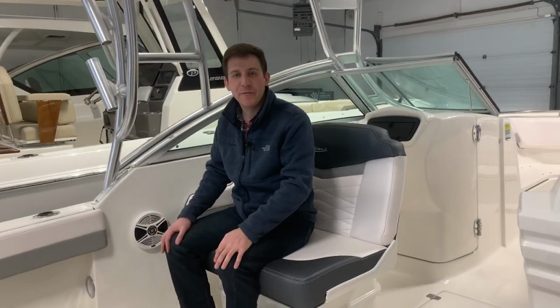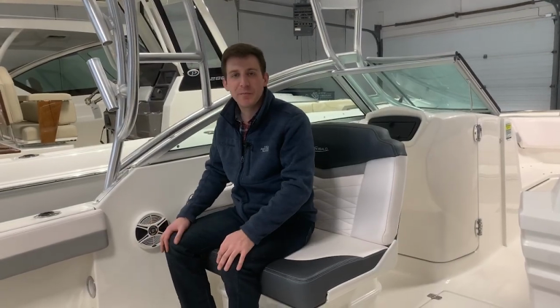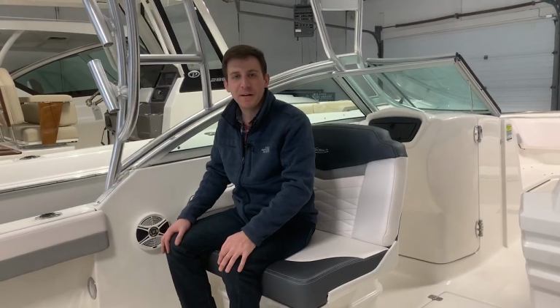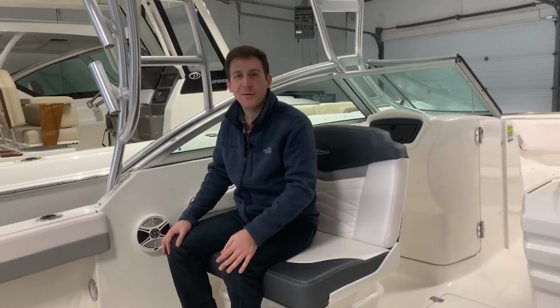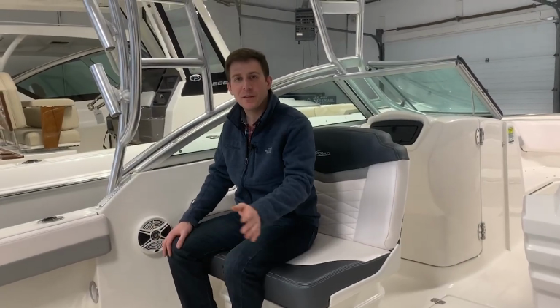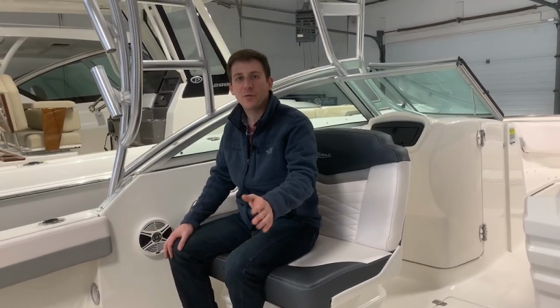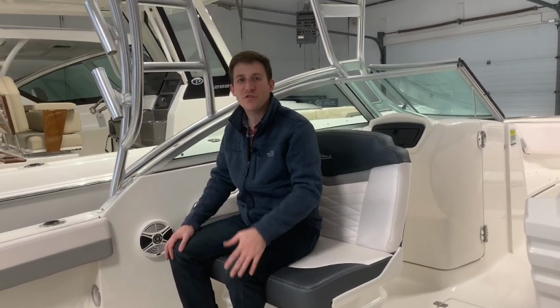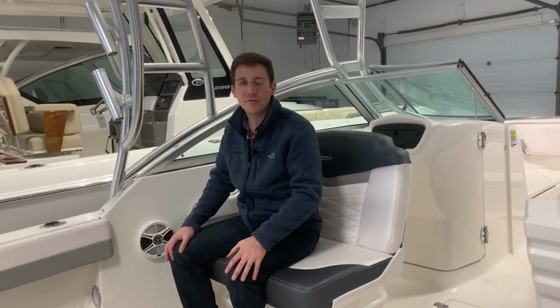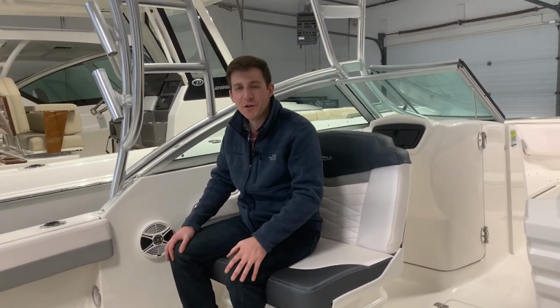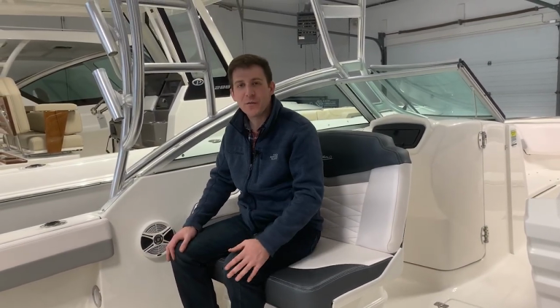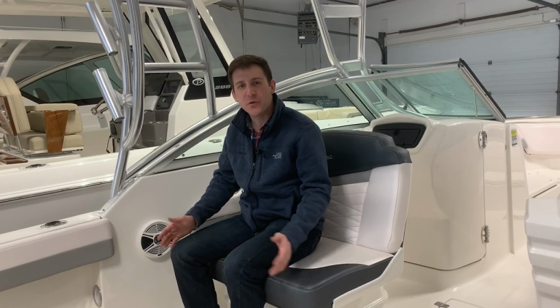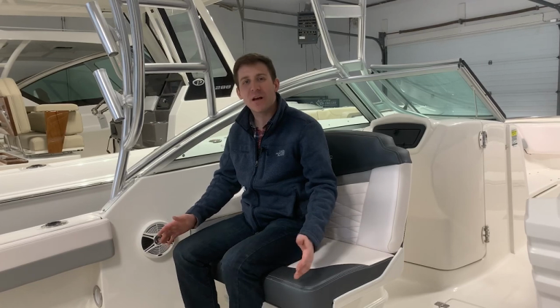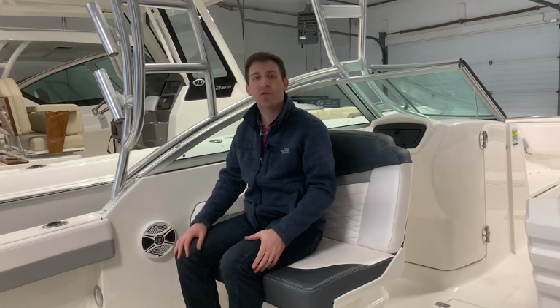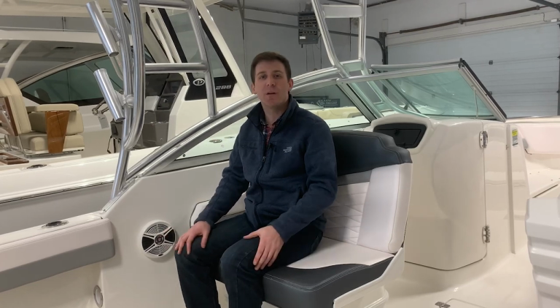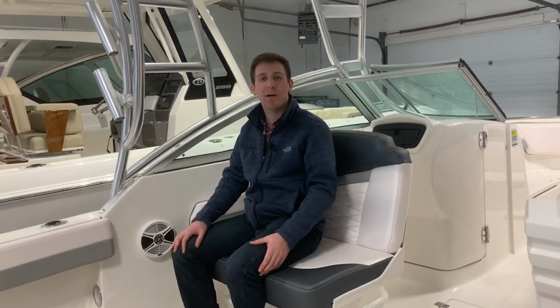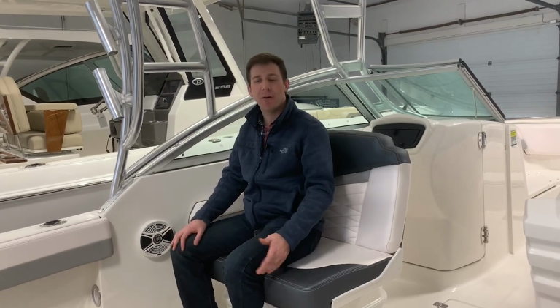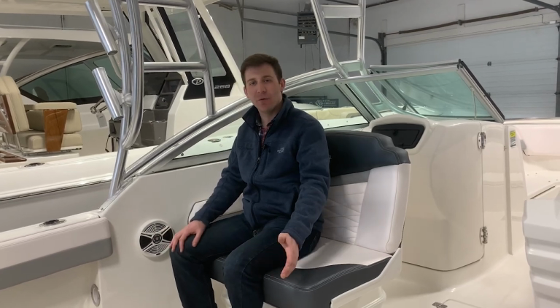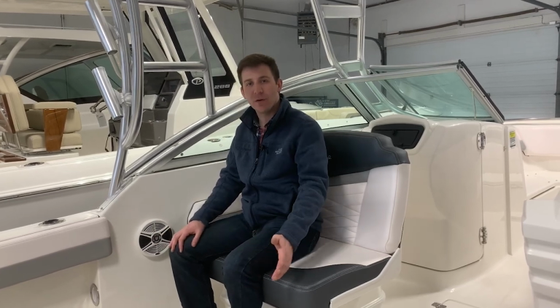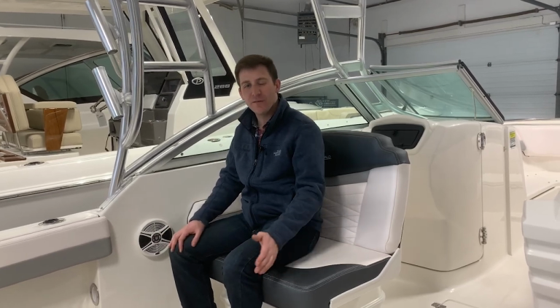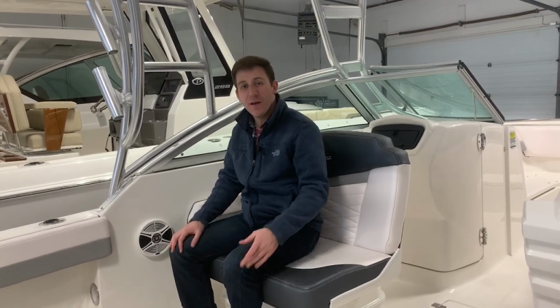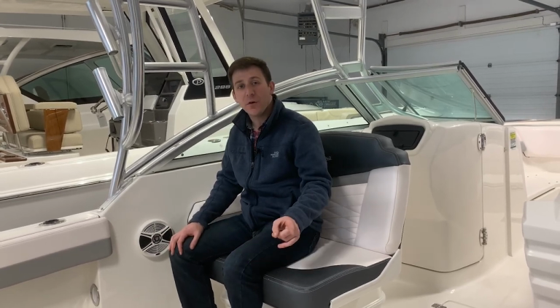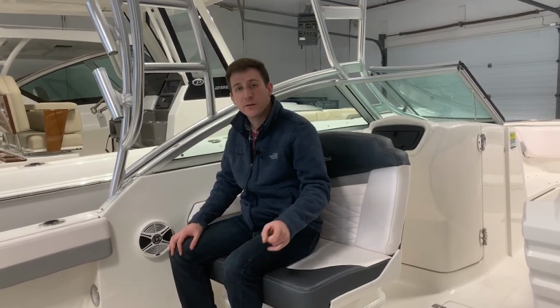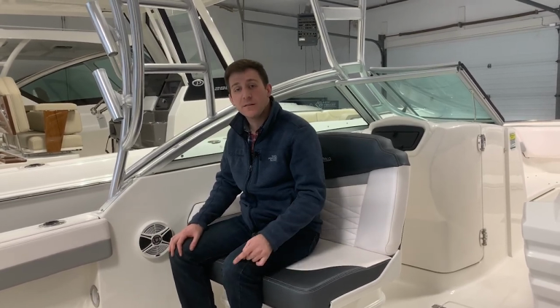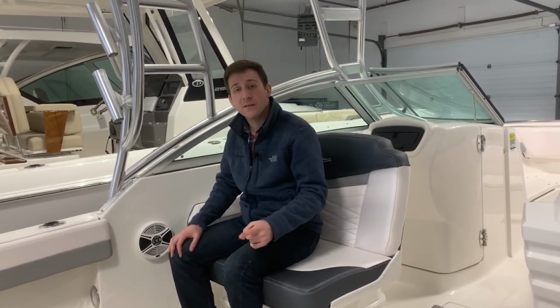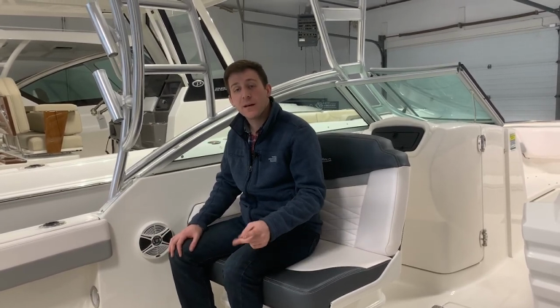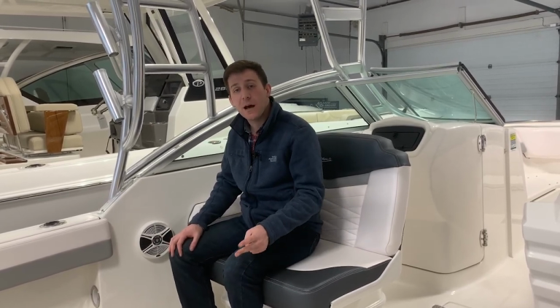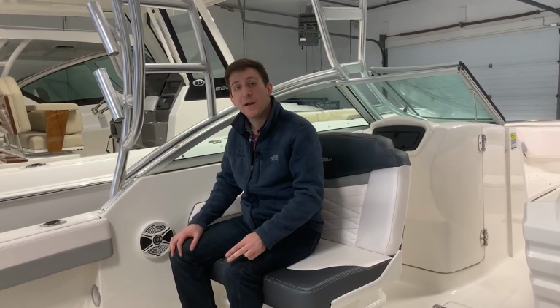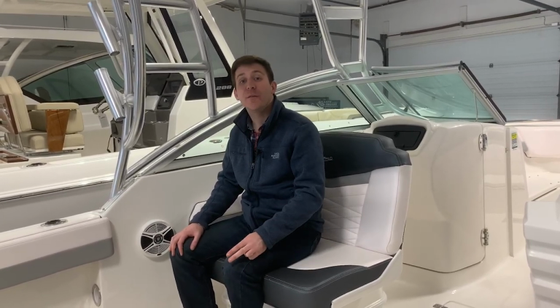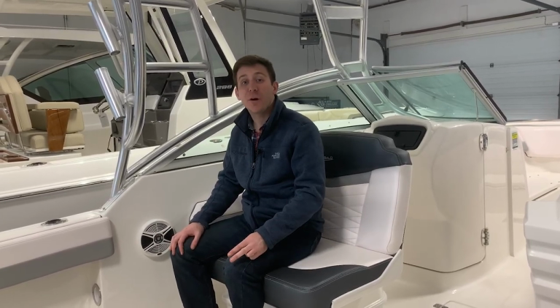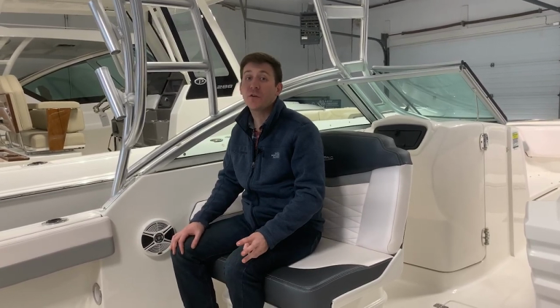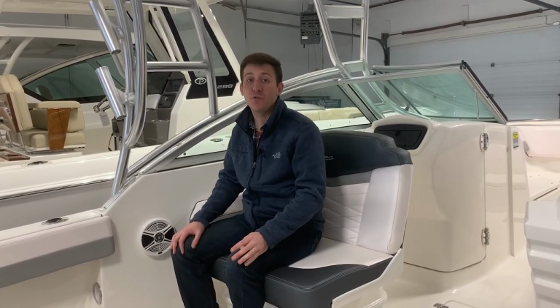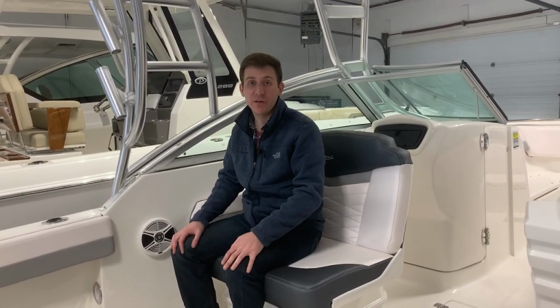I'm Evan from Atlantic Outboard. Thanks for watching our video on our 2020 Rabala R247. Don't forget to like, comment, and subscribe to our YouTube channel.